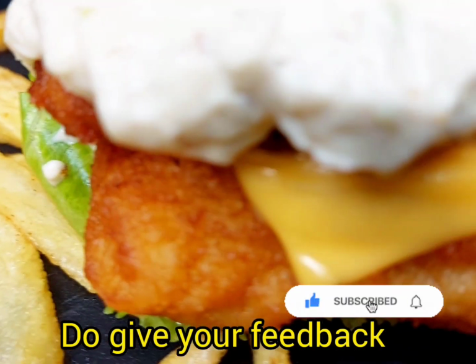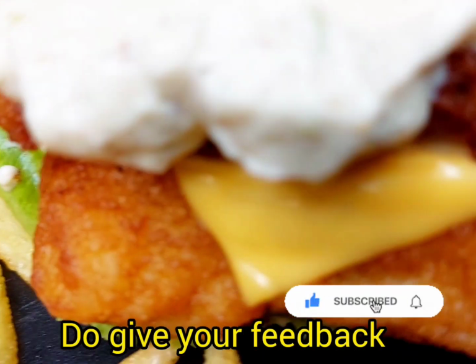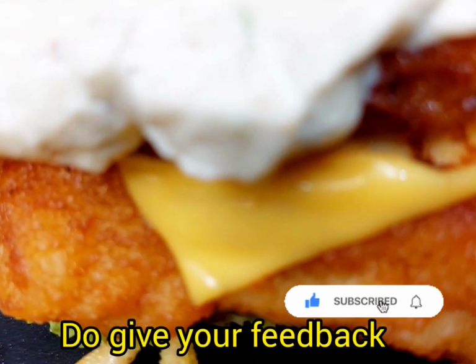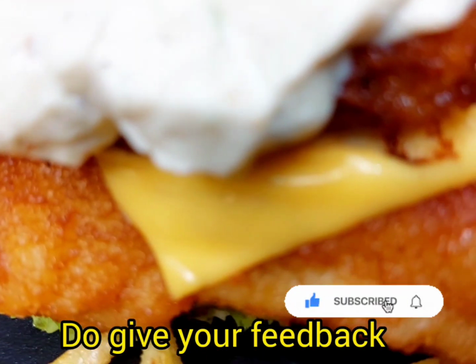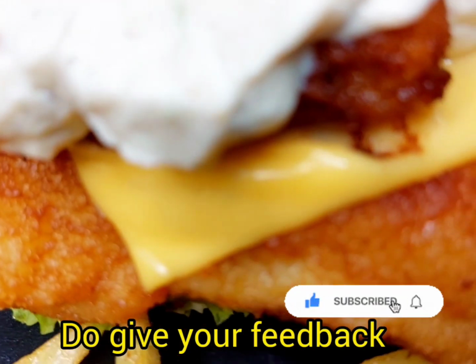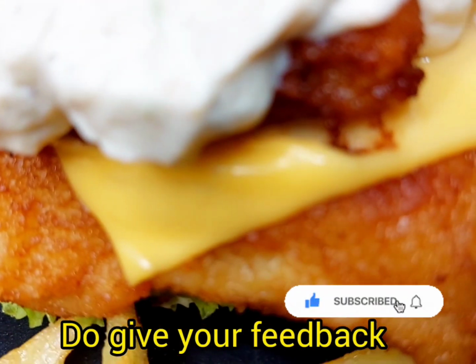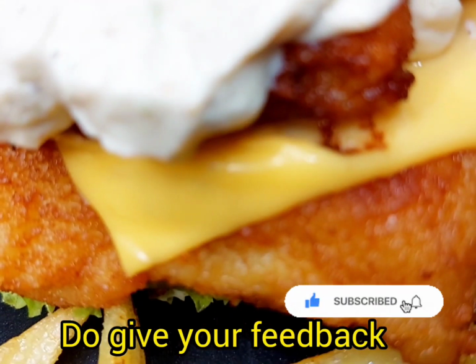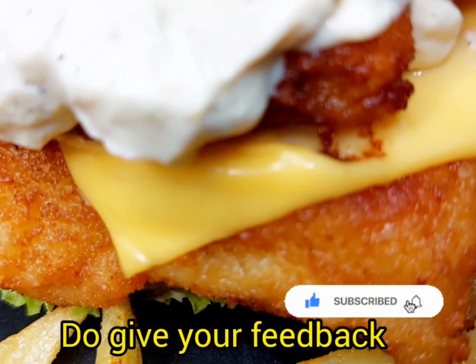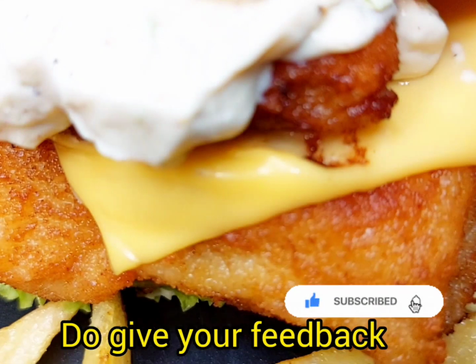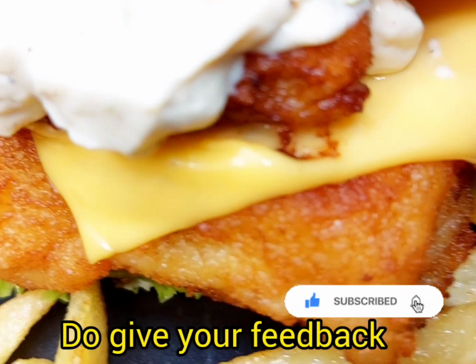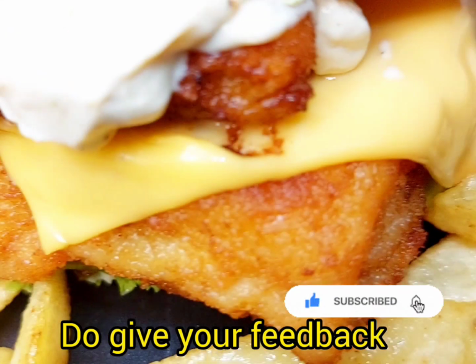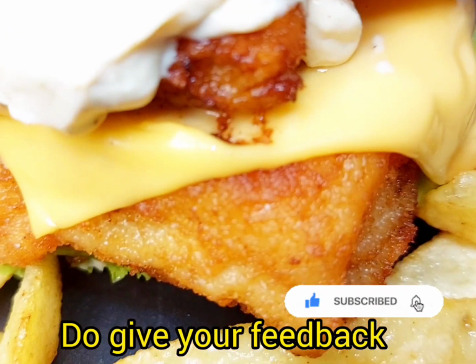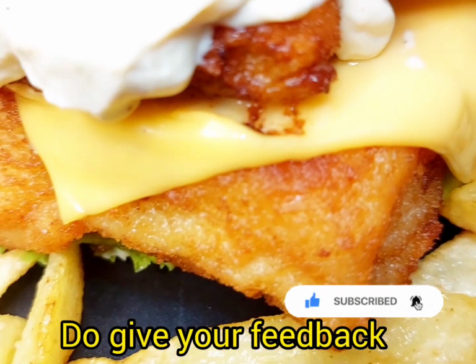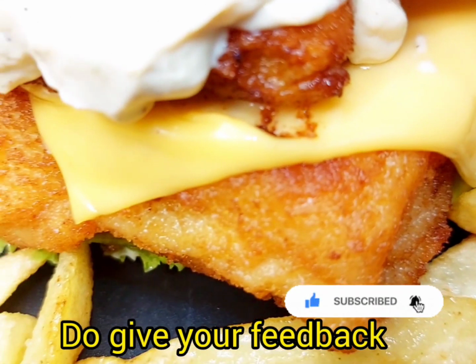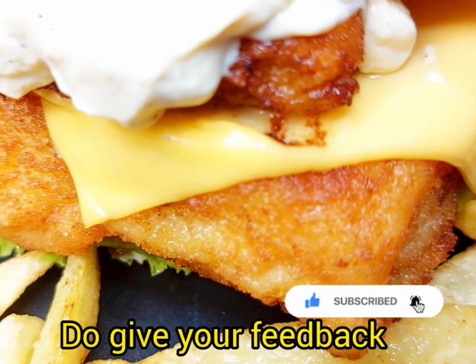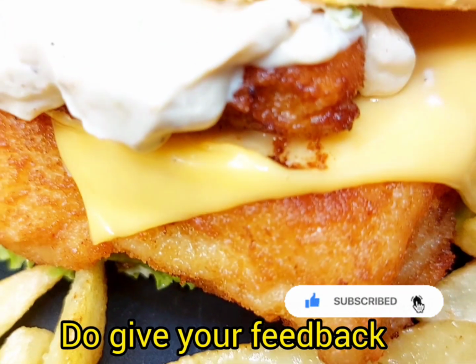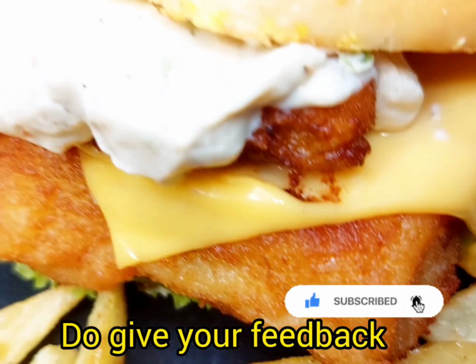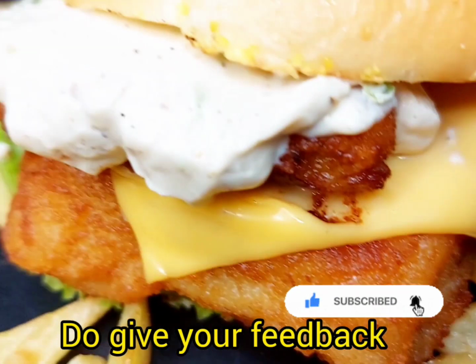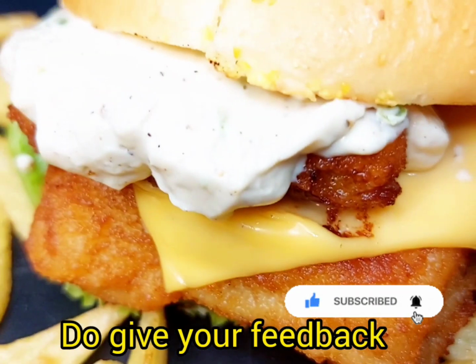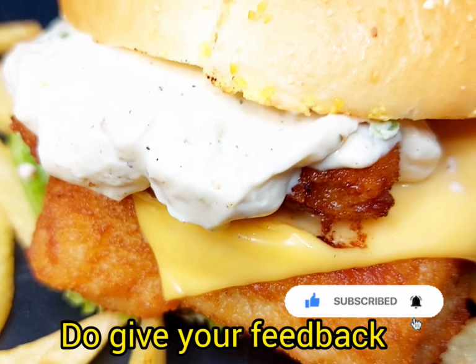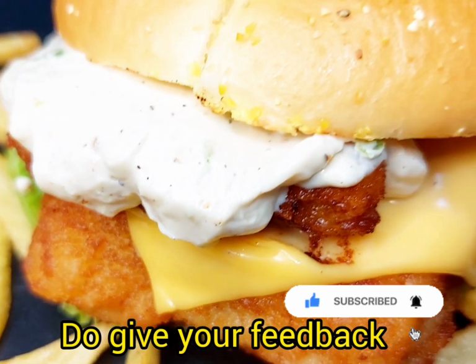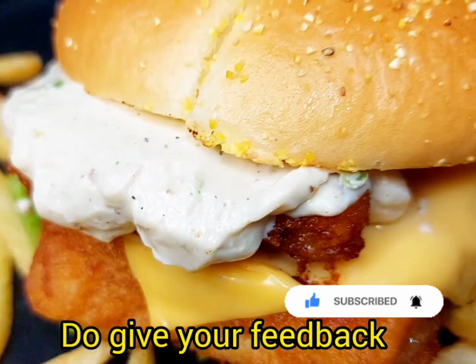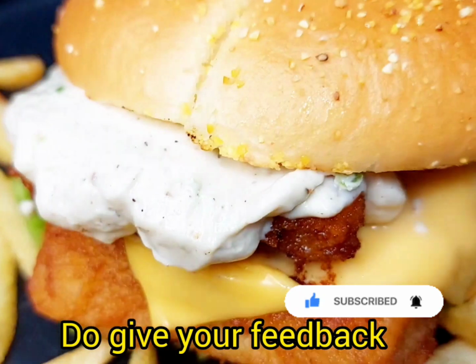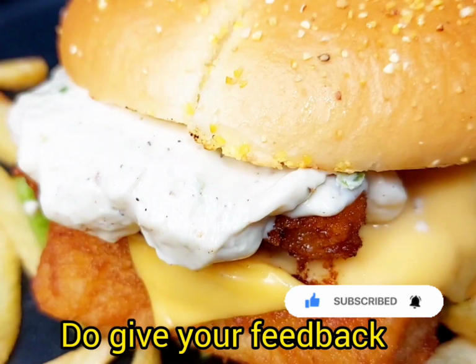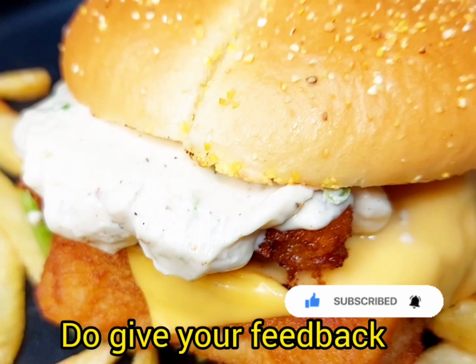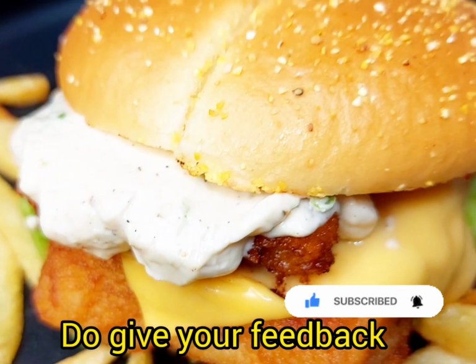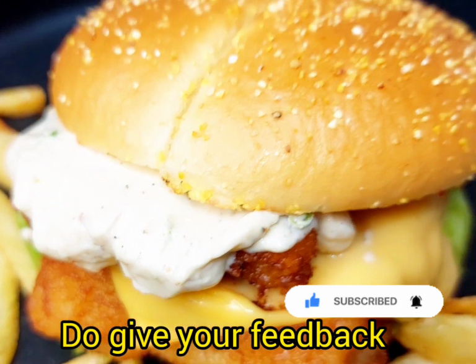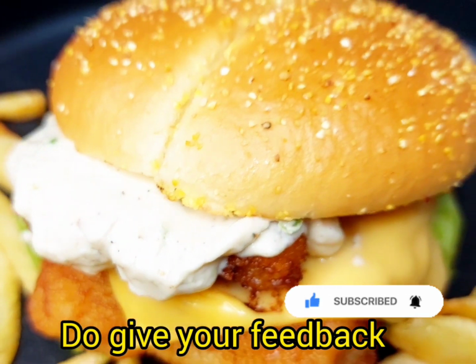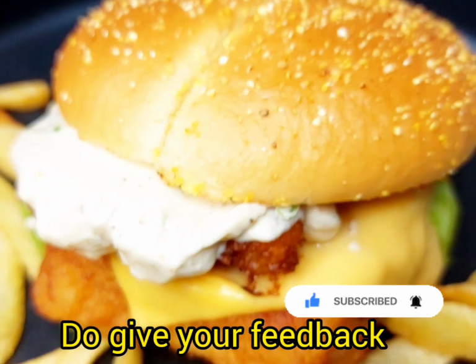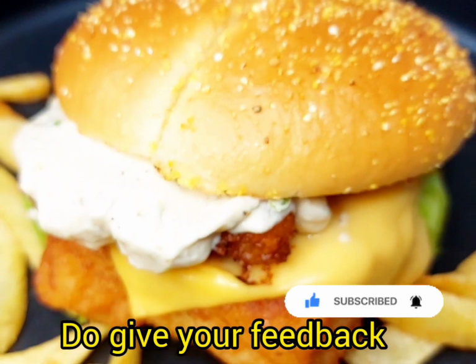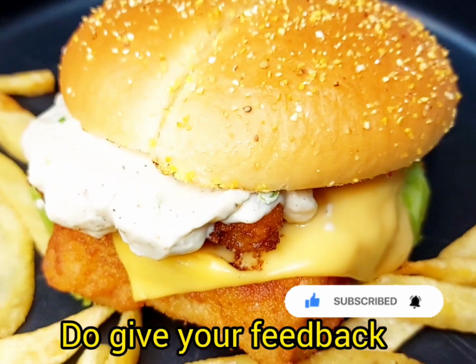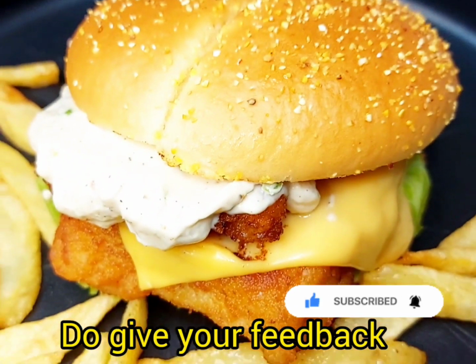You can also make it like this. I will give you my feedback. Bye-bye!